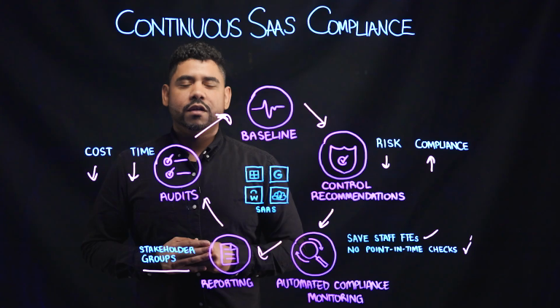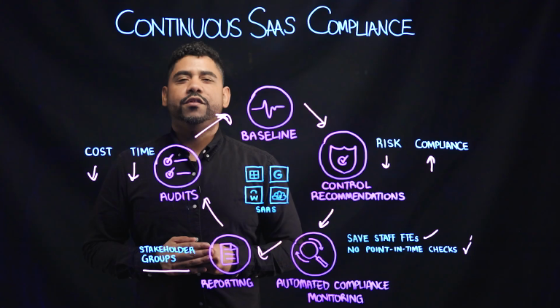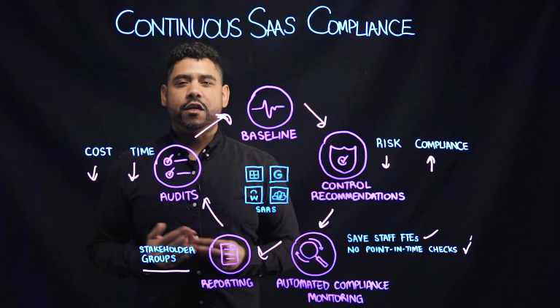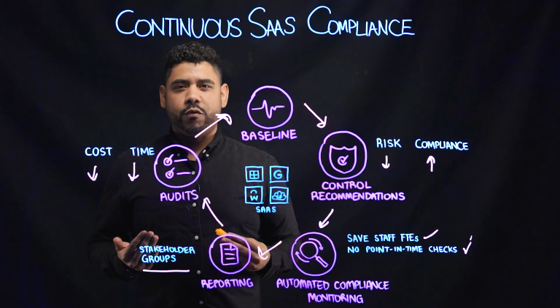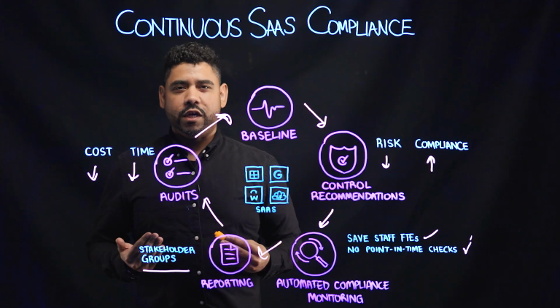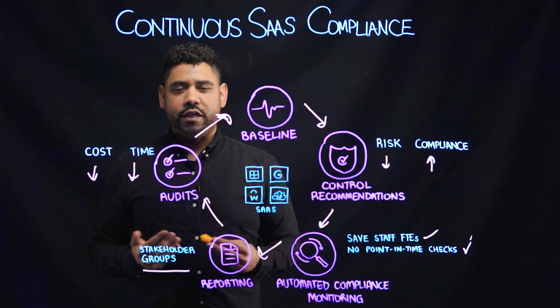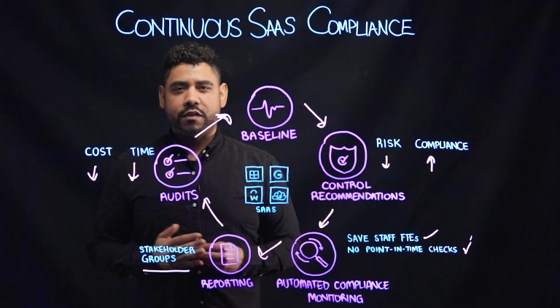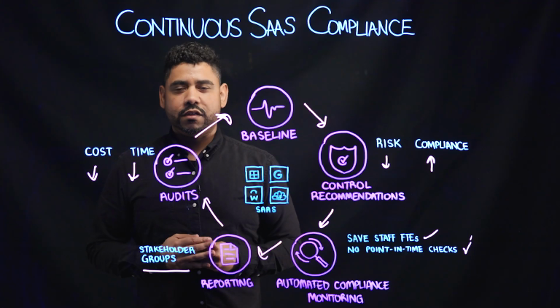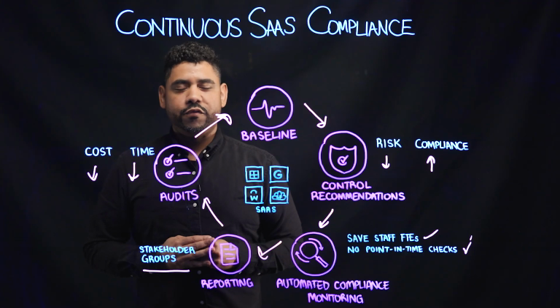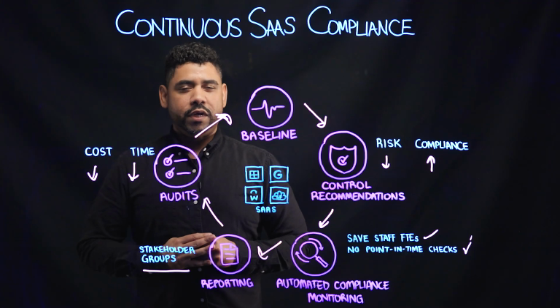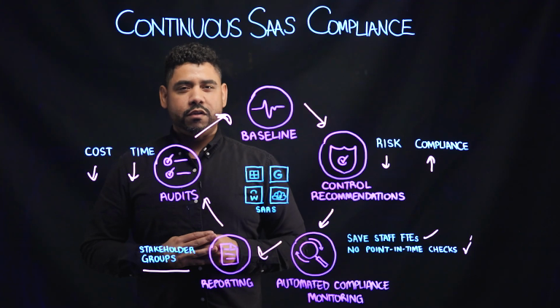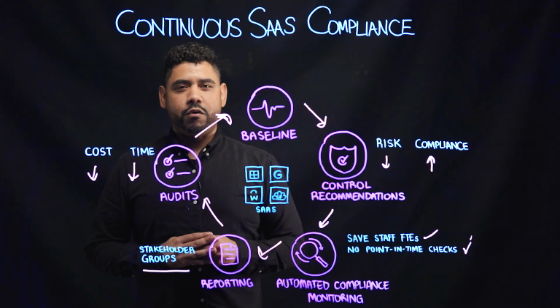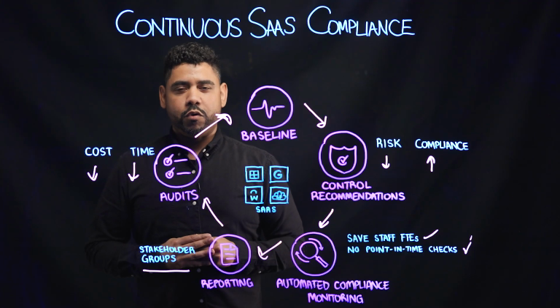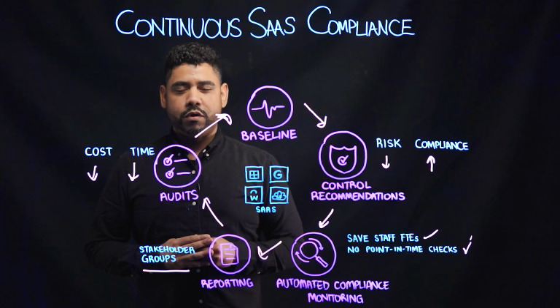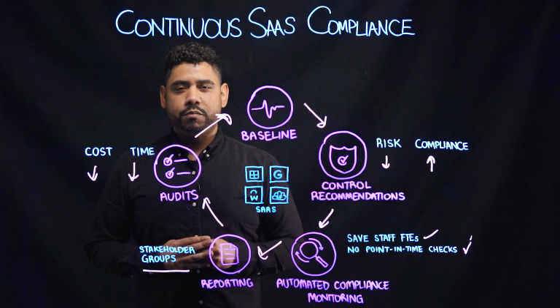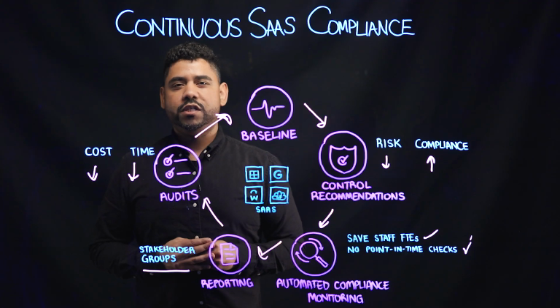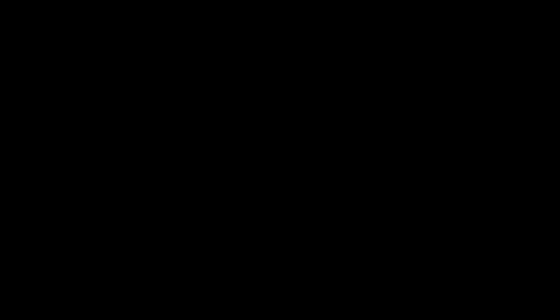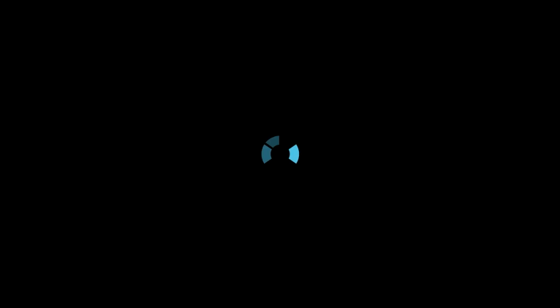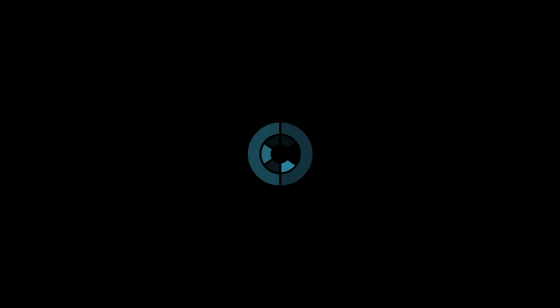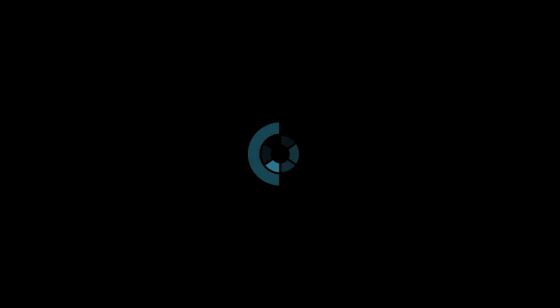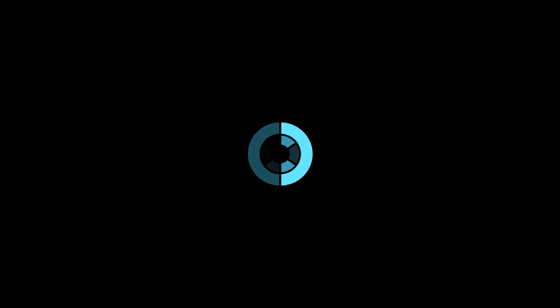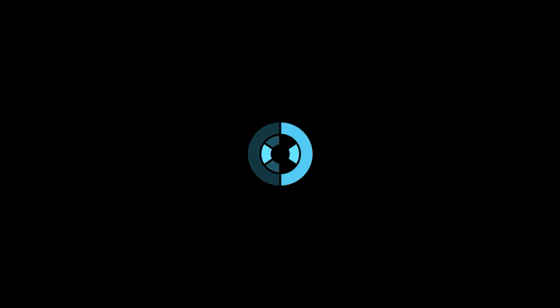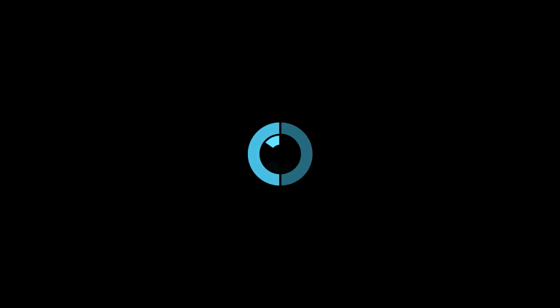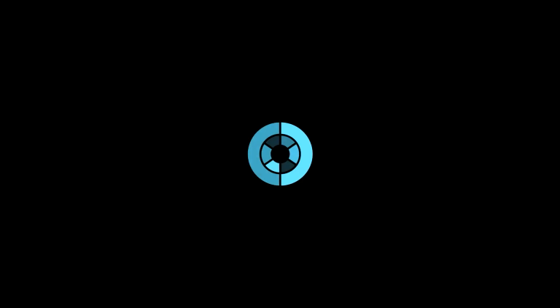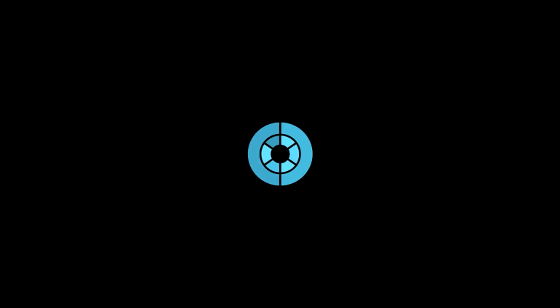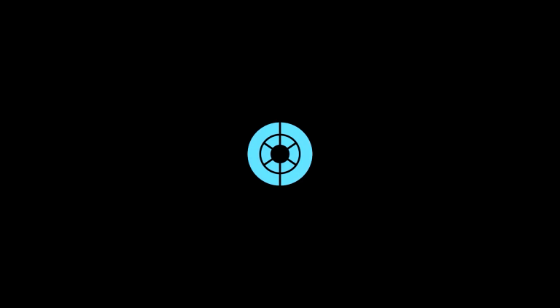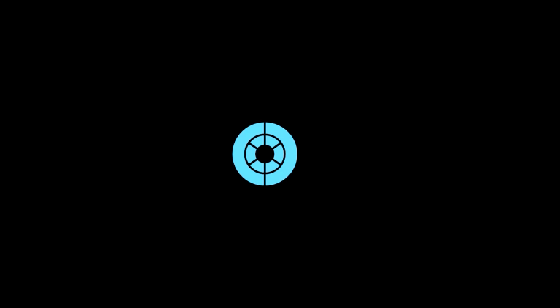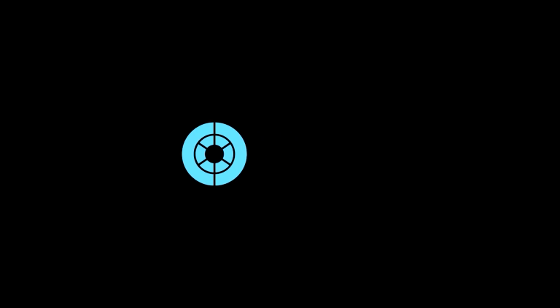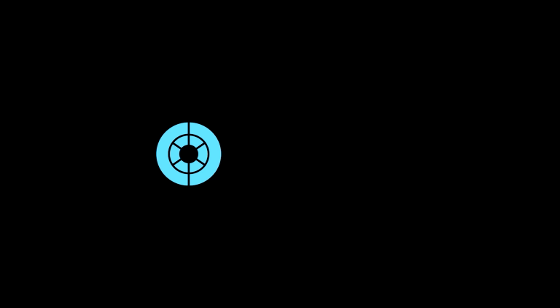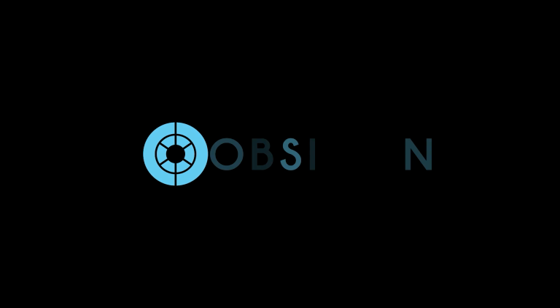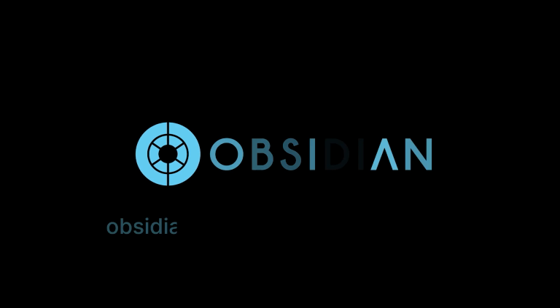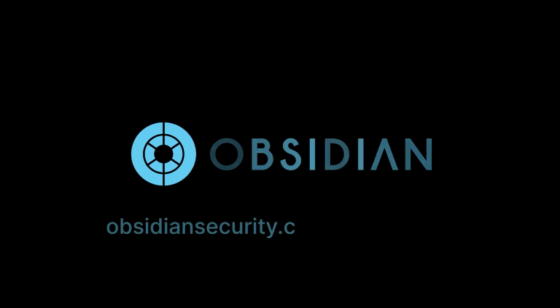Thank you for watching. If you'd like to learn more, please visit obsidiansecurity.com/lightboards.